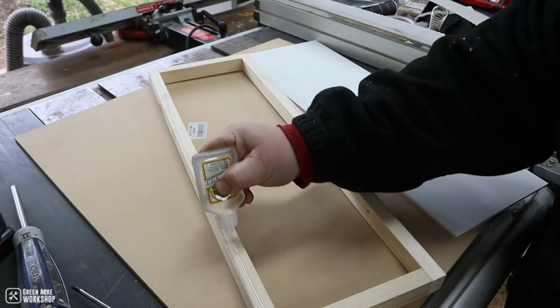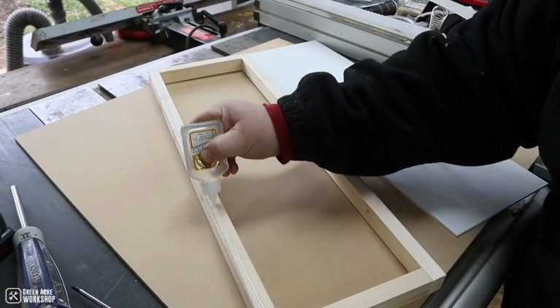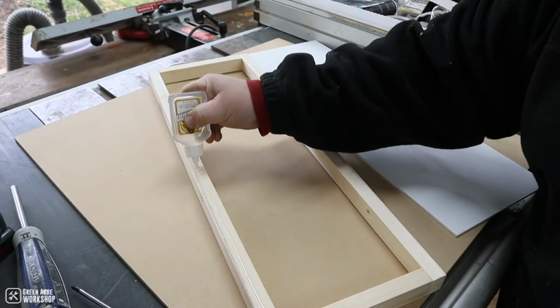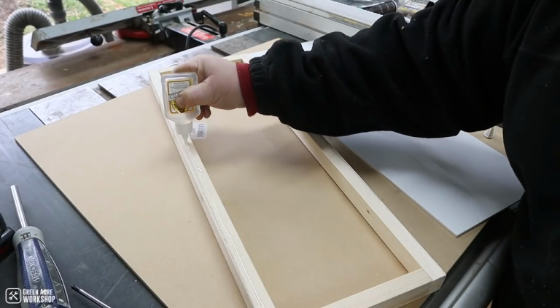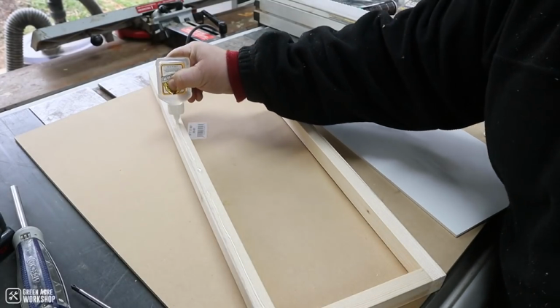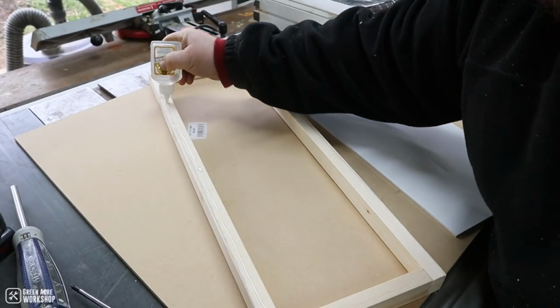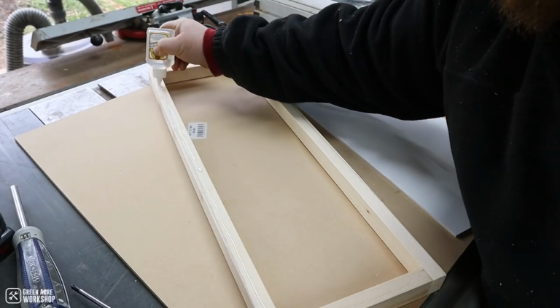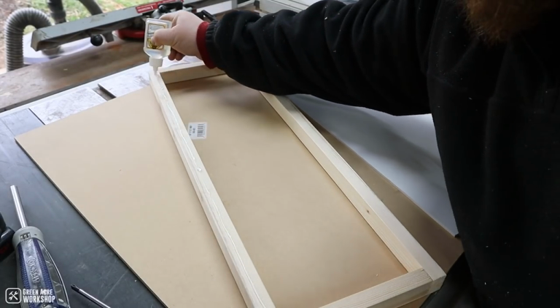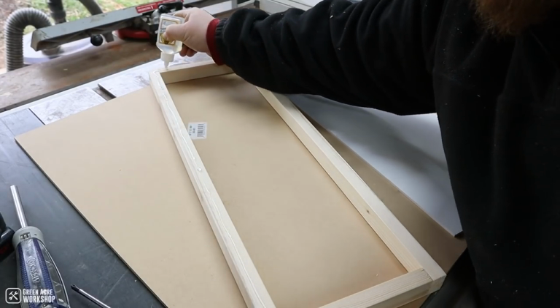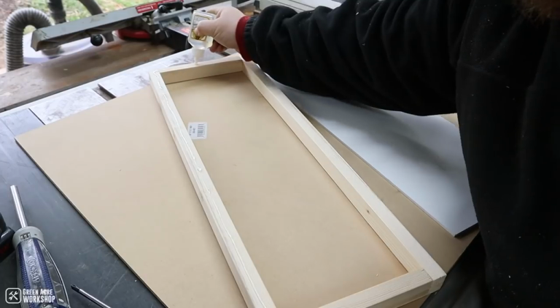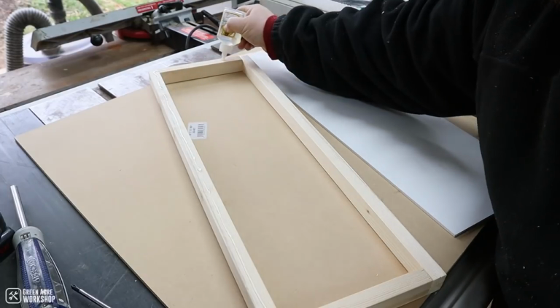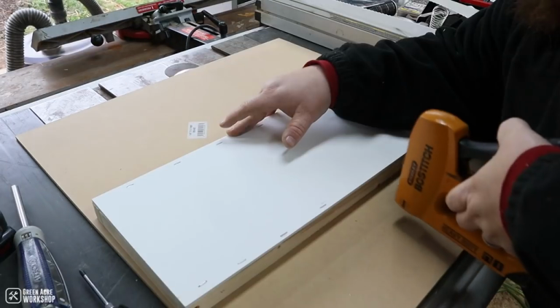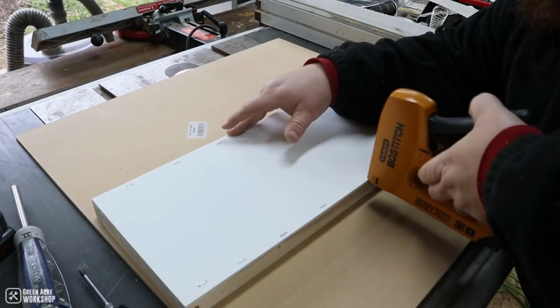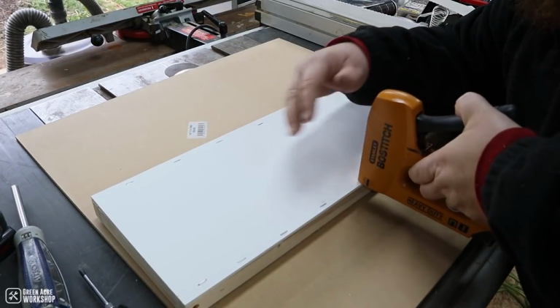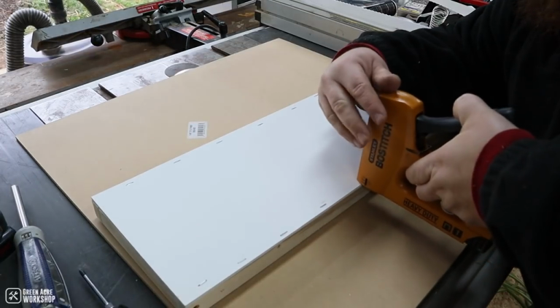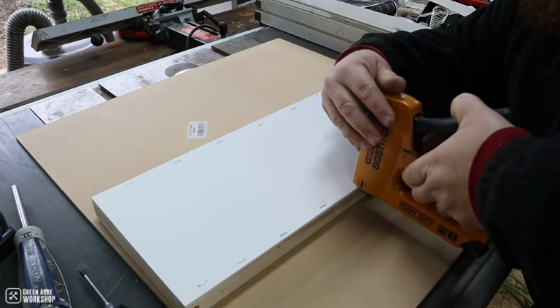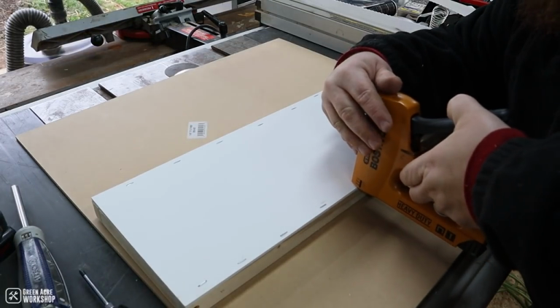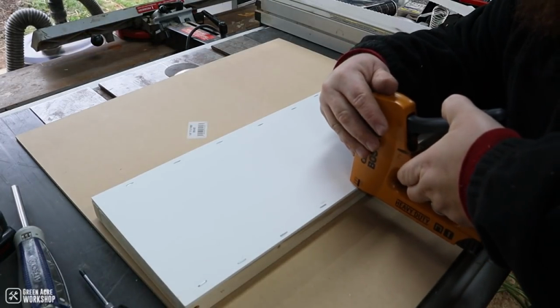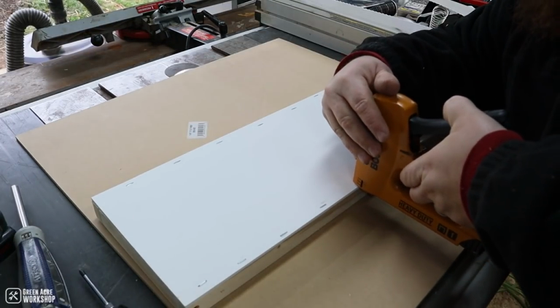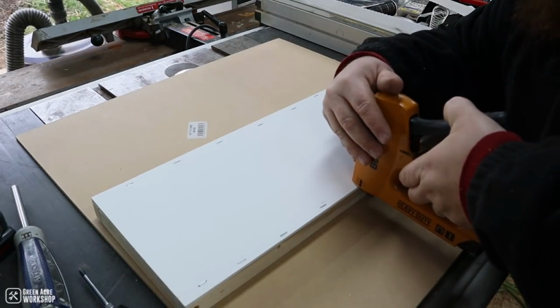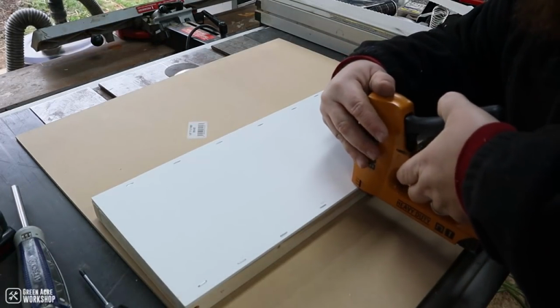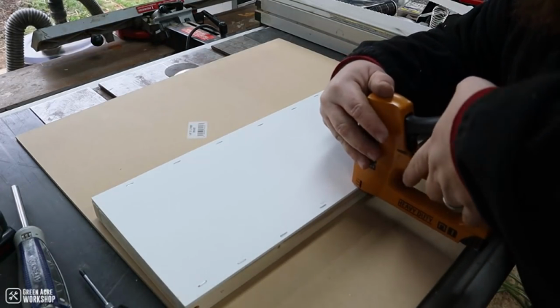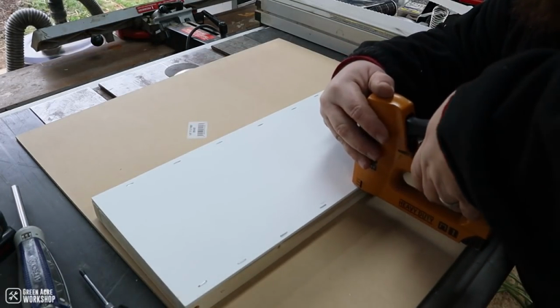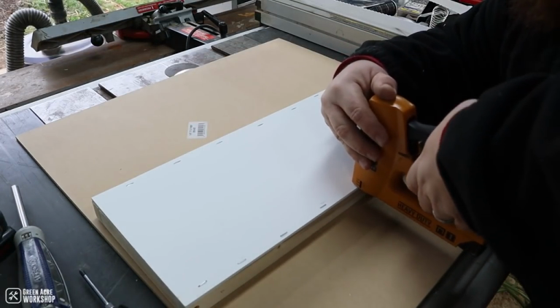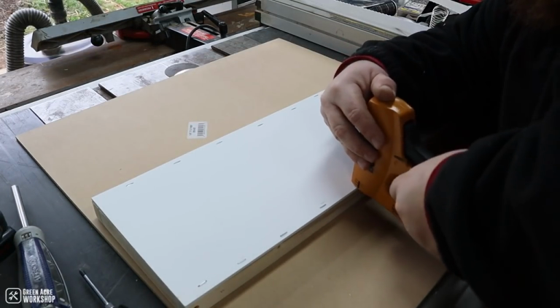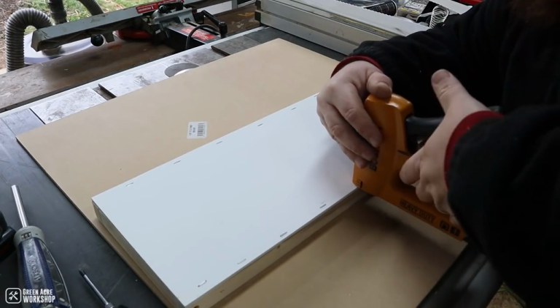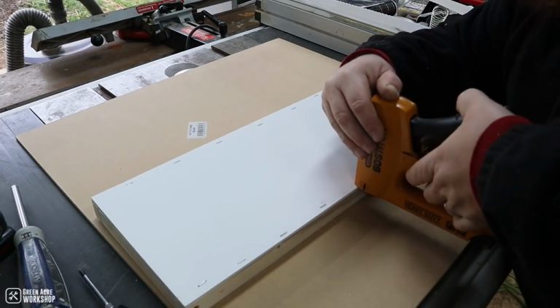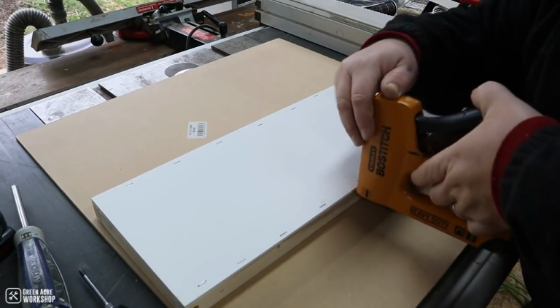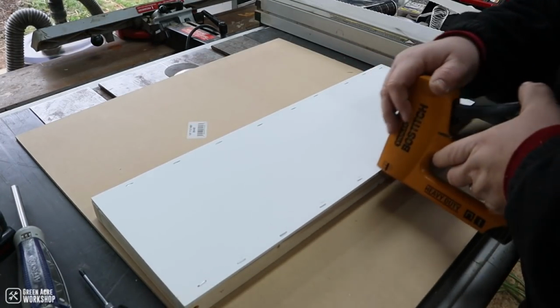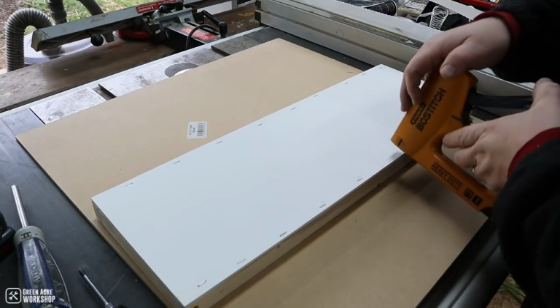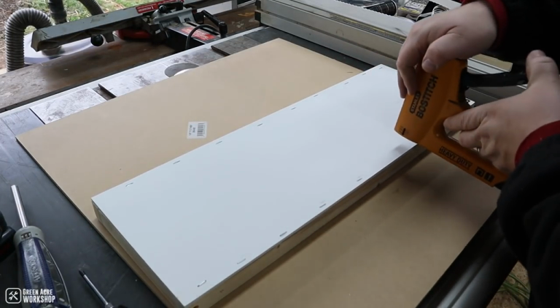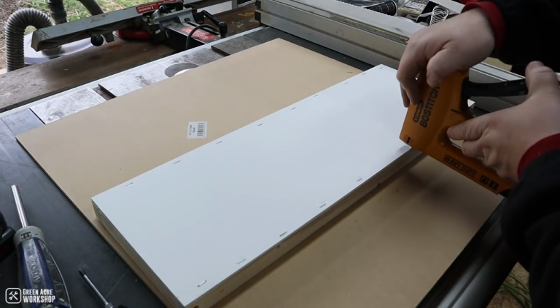To stick the back panel onto the frame, I used a little bit of glue and then staples to hold it in place while the glue set.